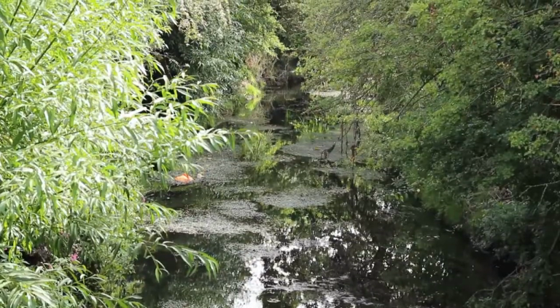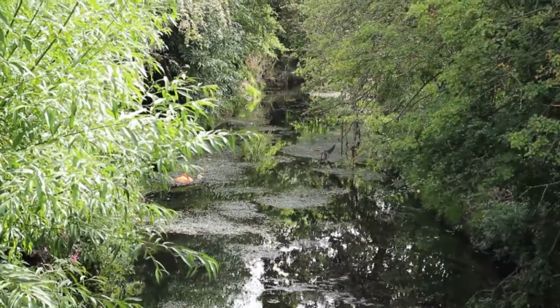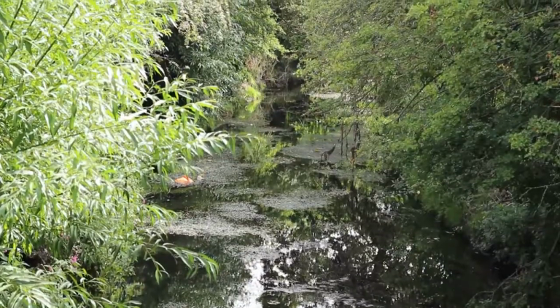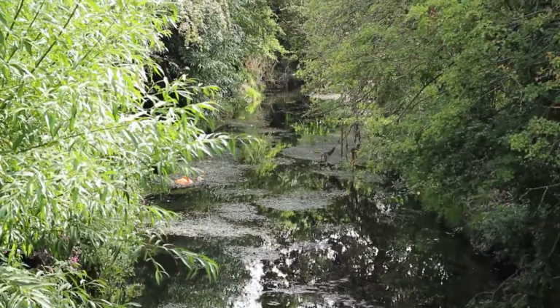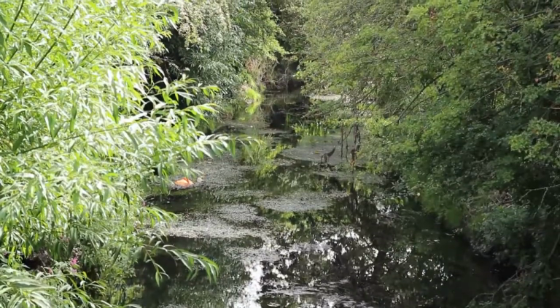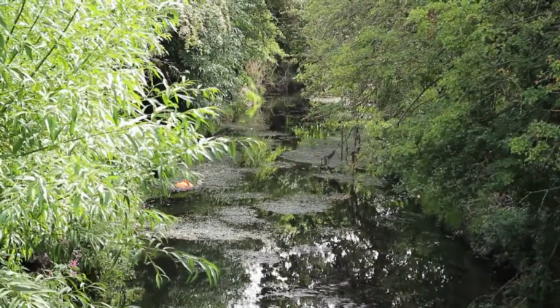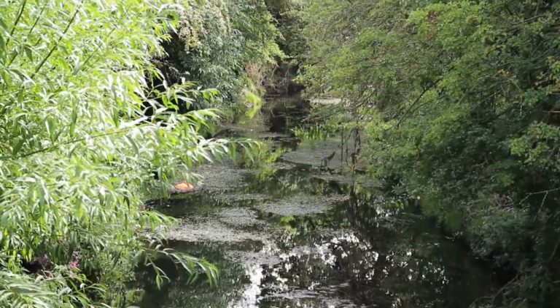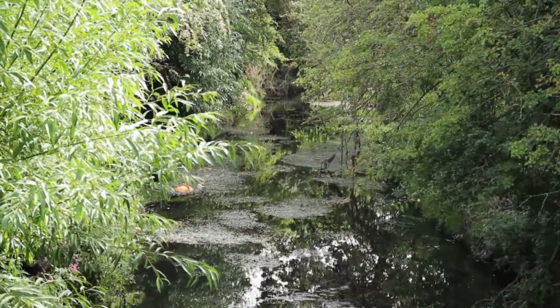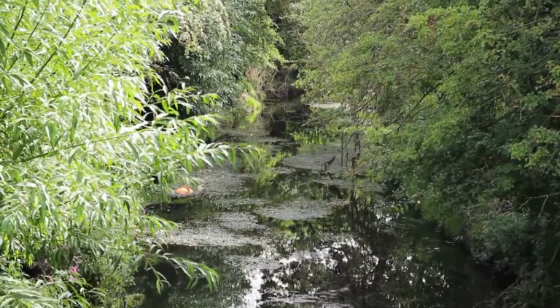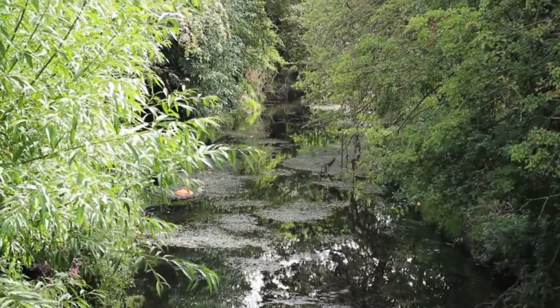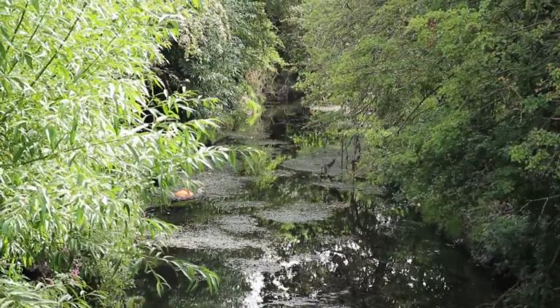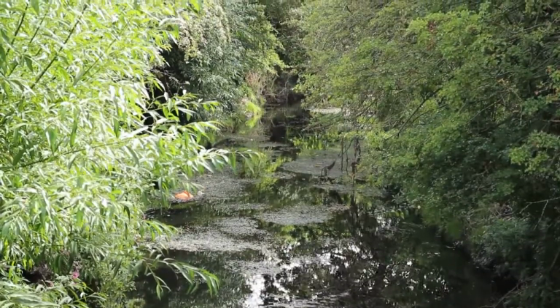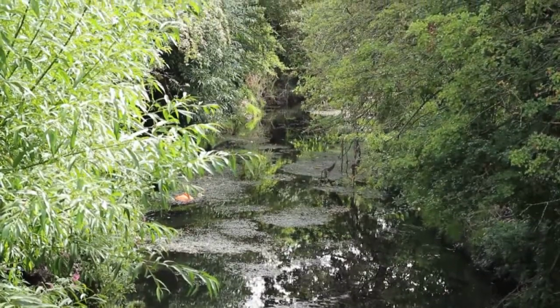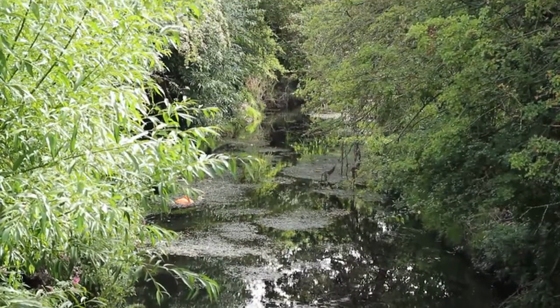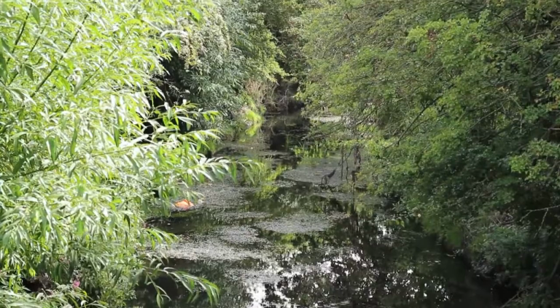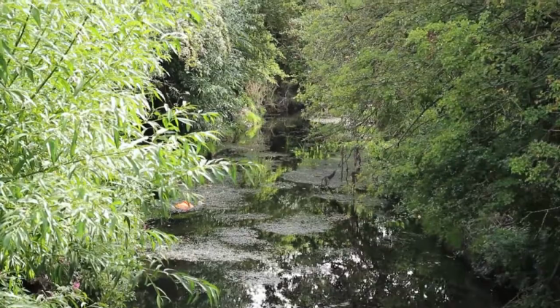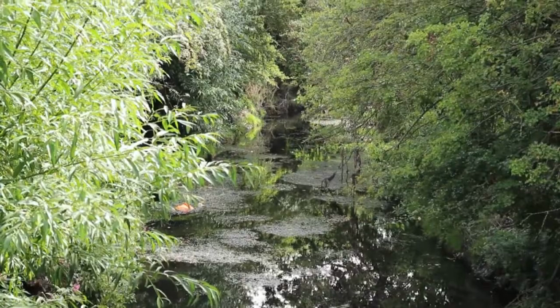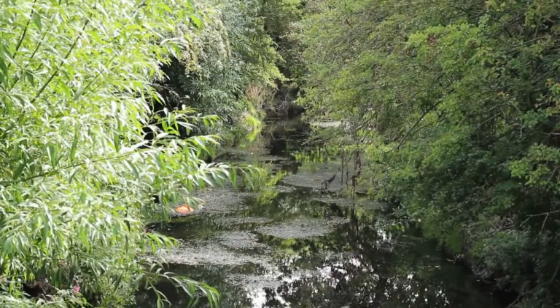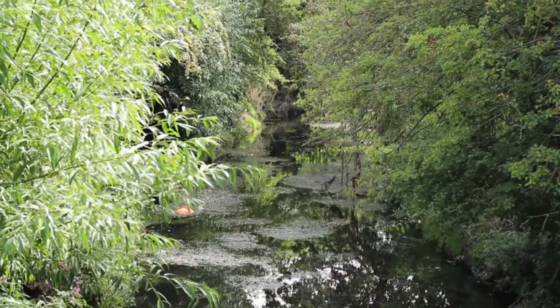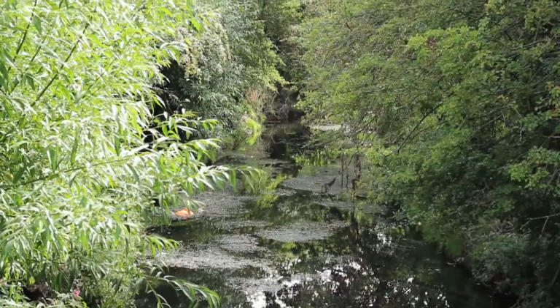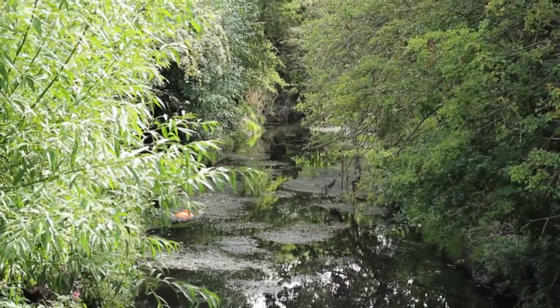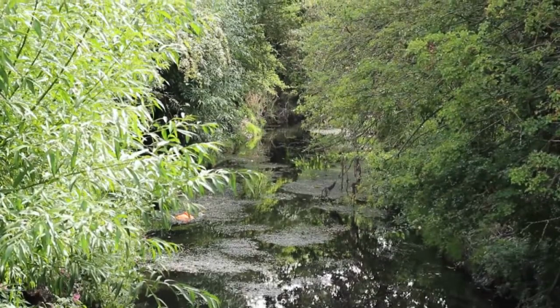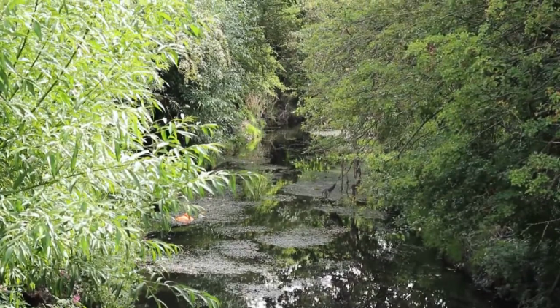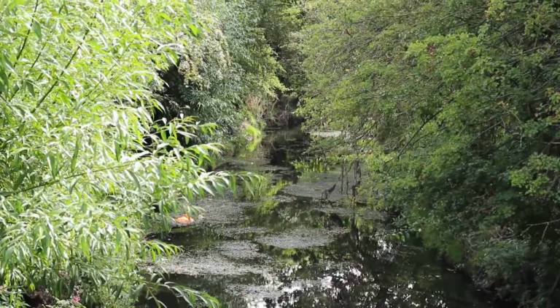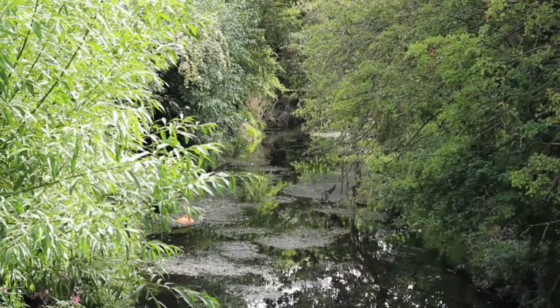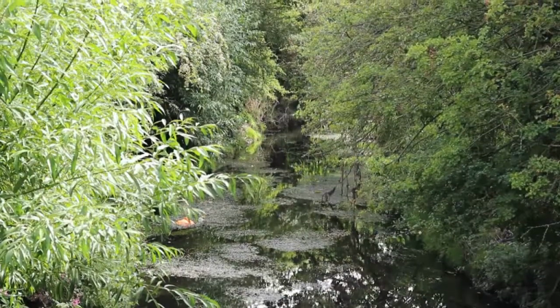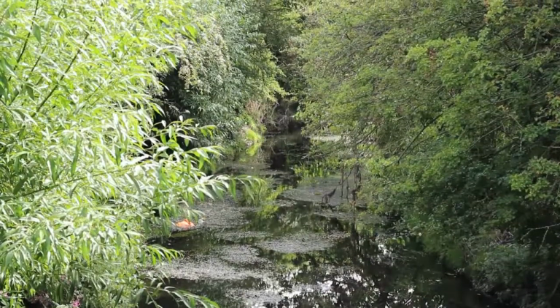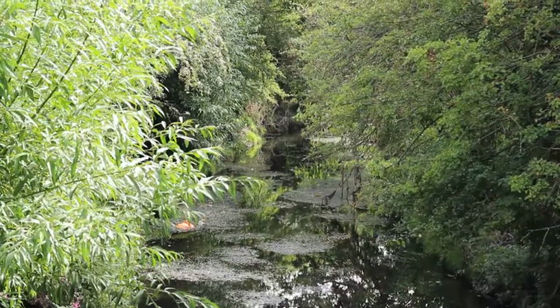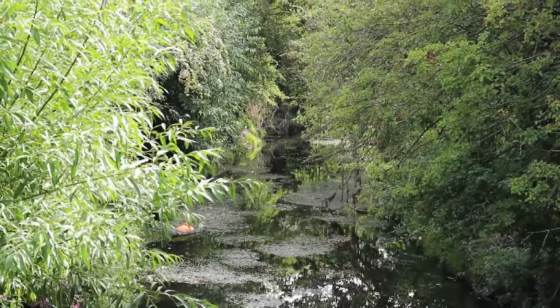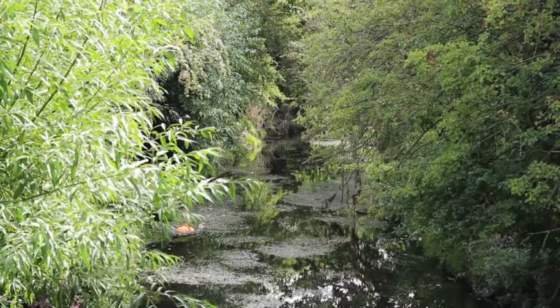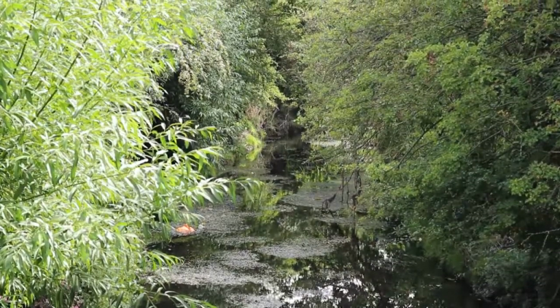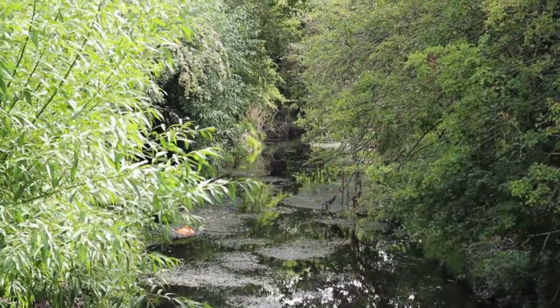We've had a lot of good improvements made to the river and it's come about because of the data we're collecting.